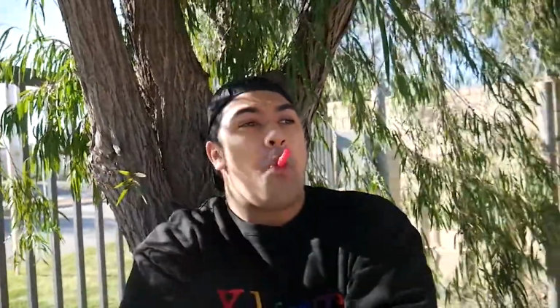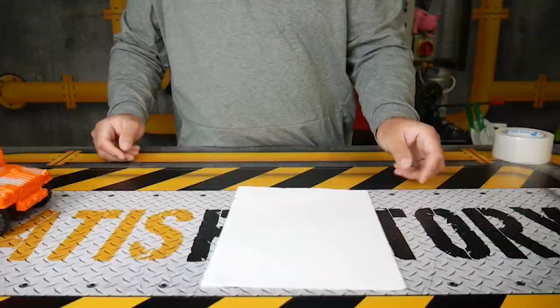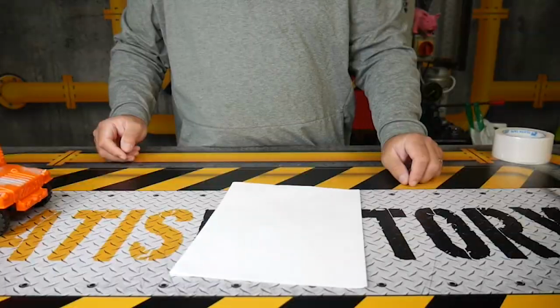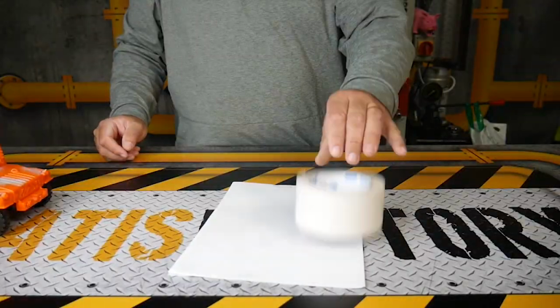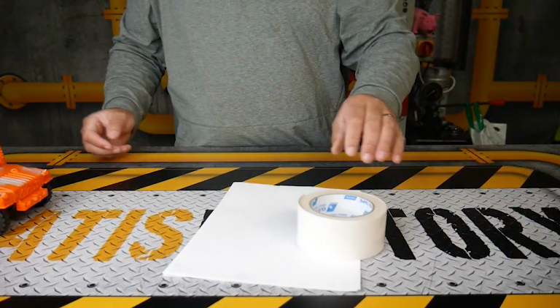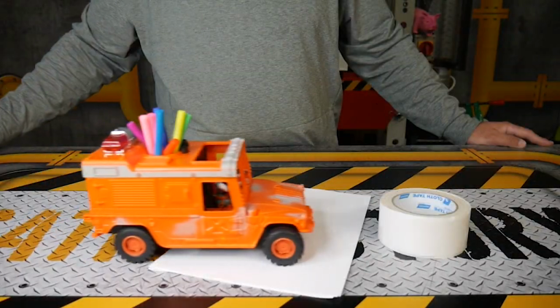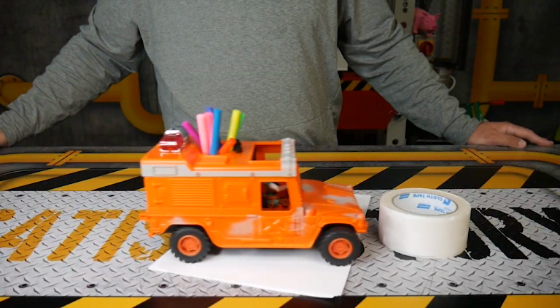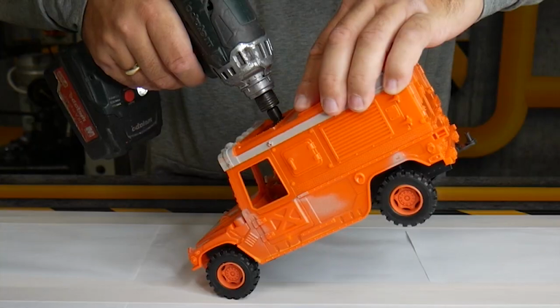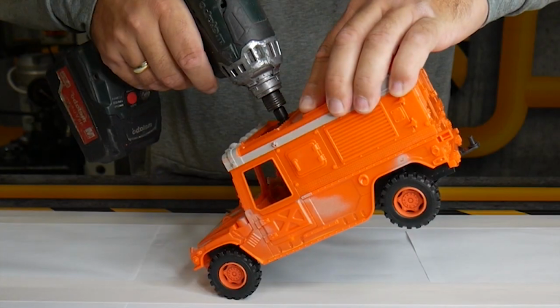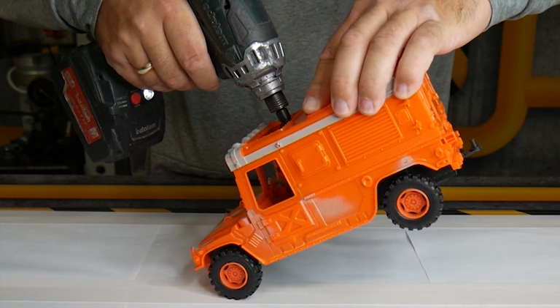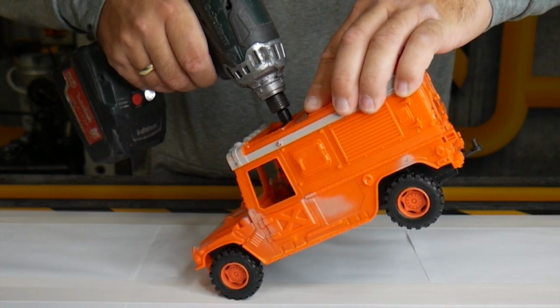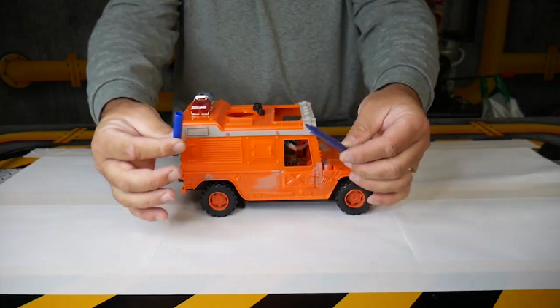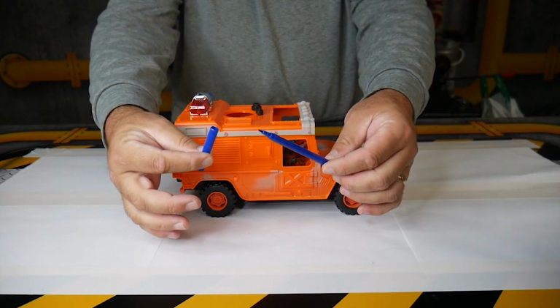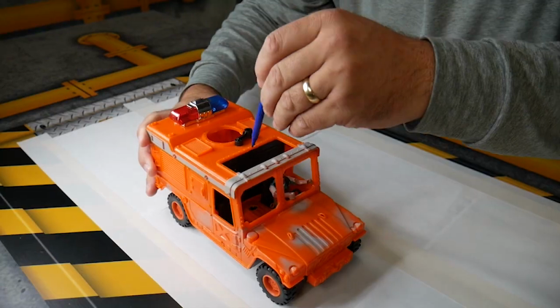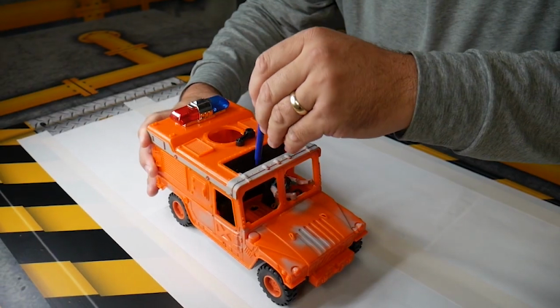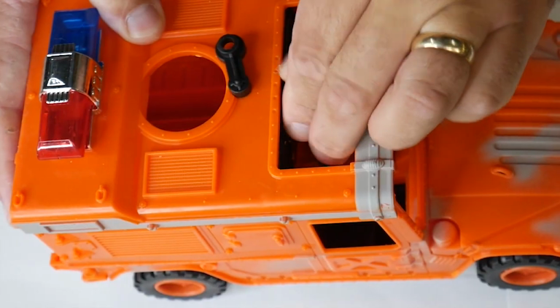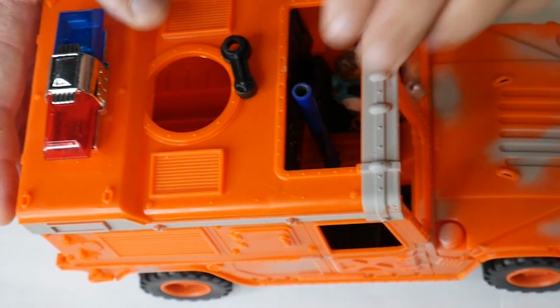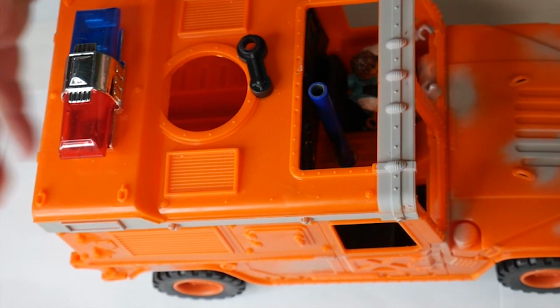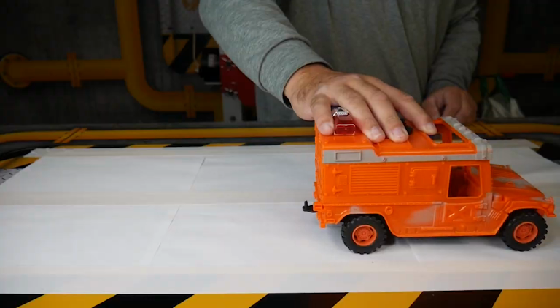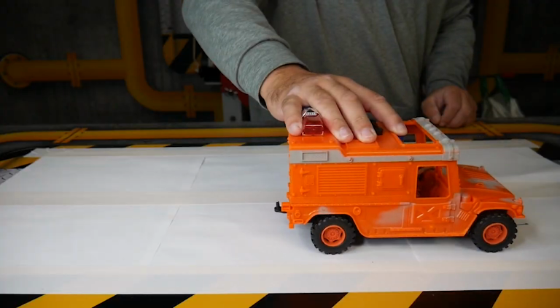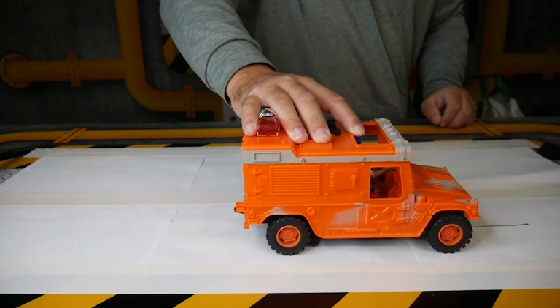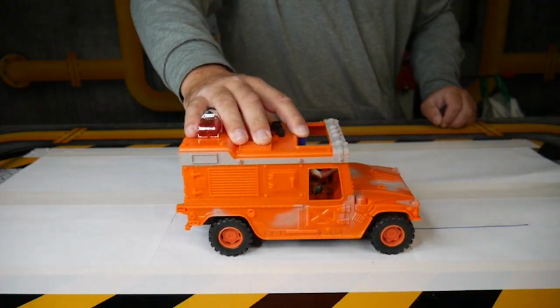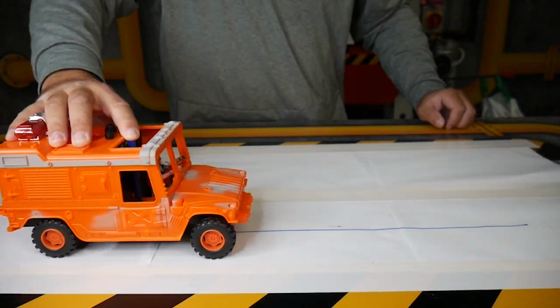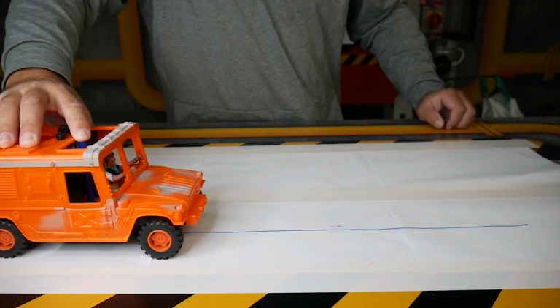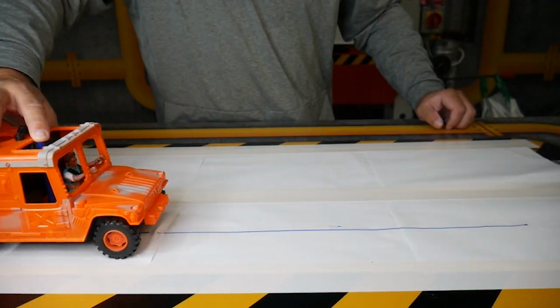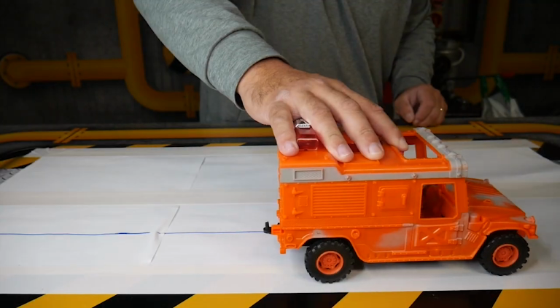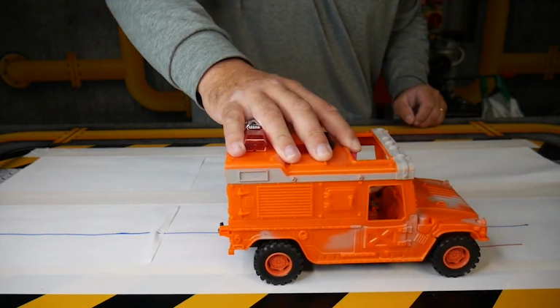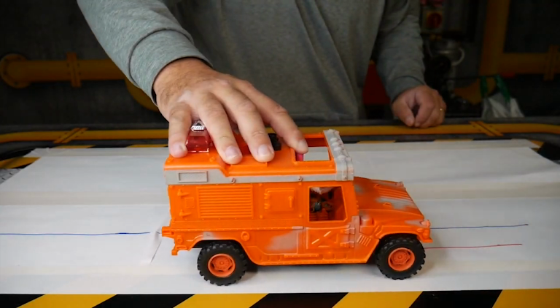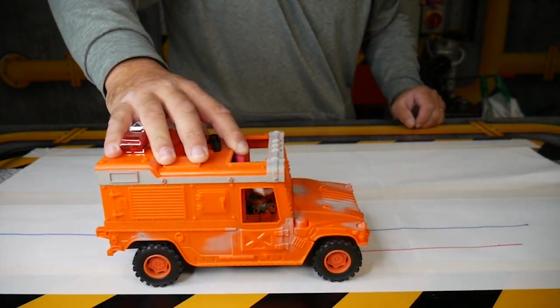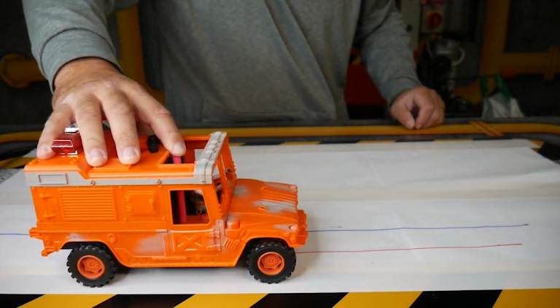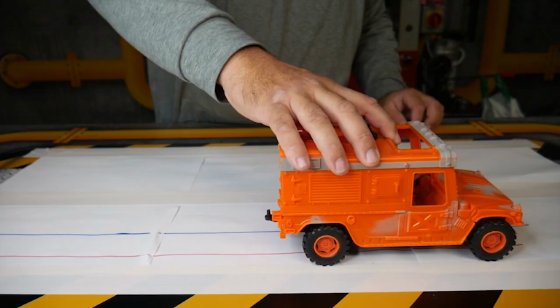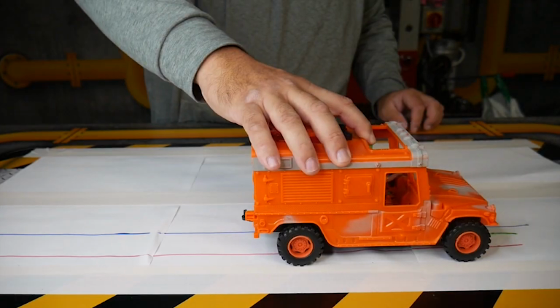Grab a toy cart and drill a hole through it, put your pen through the middle, and now you can draw straight lines.